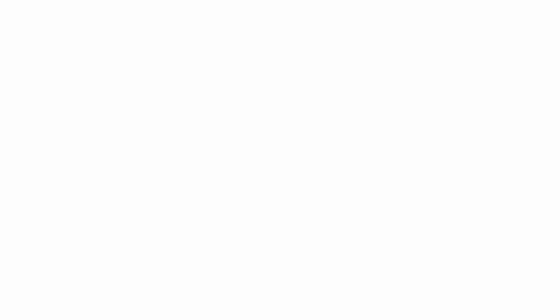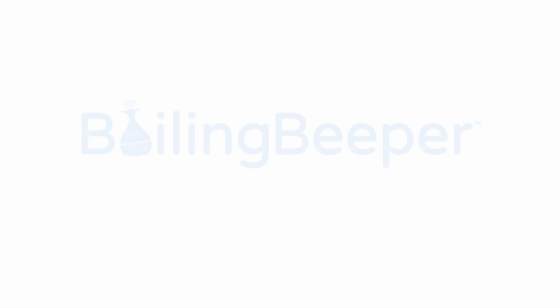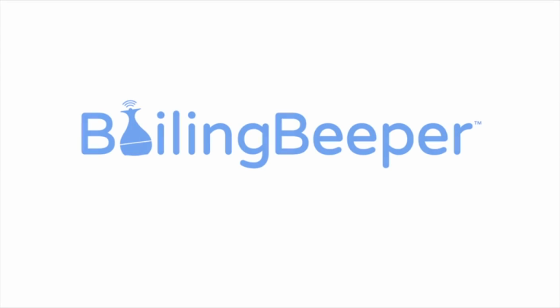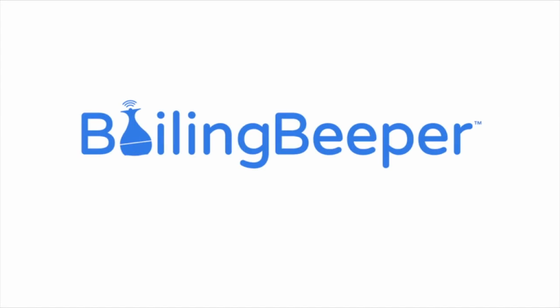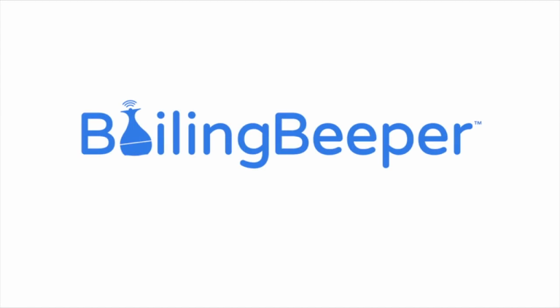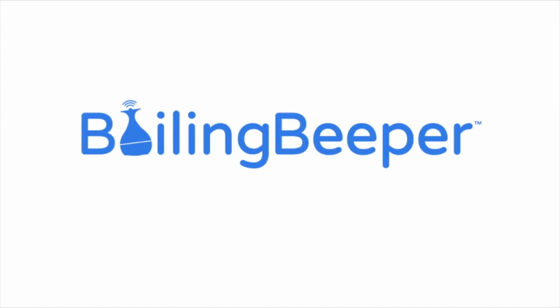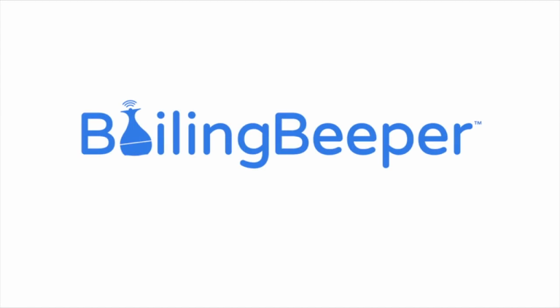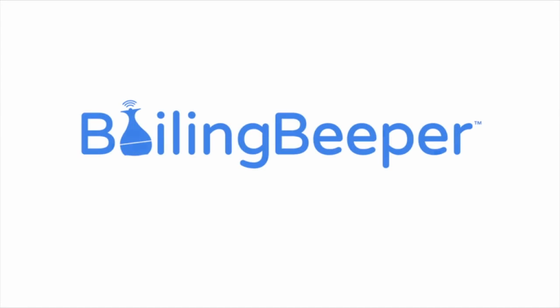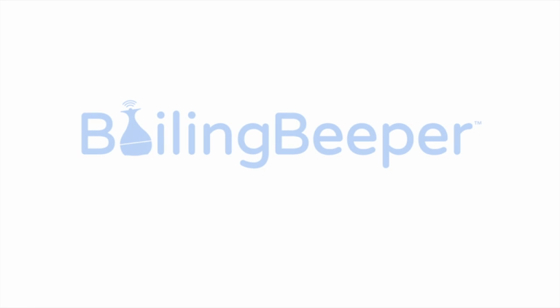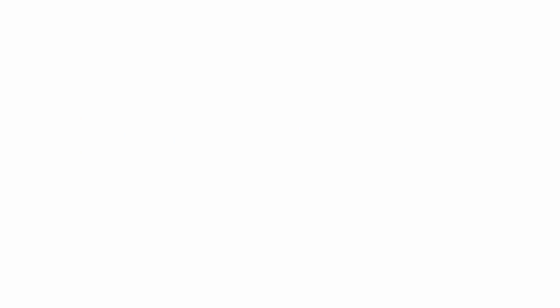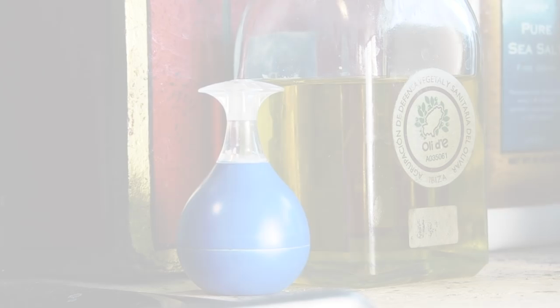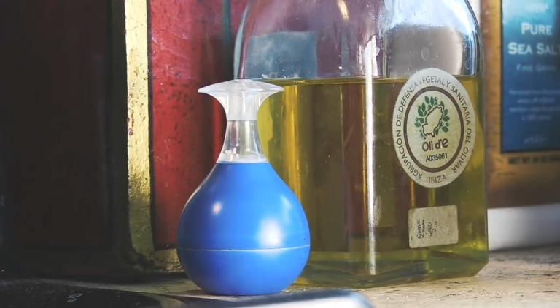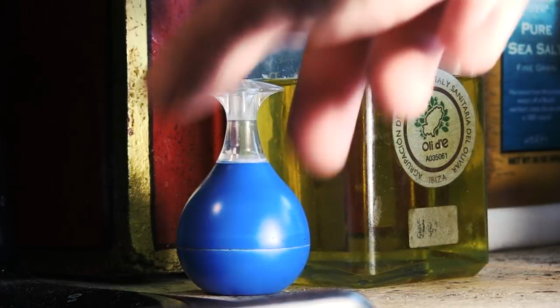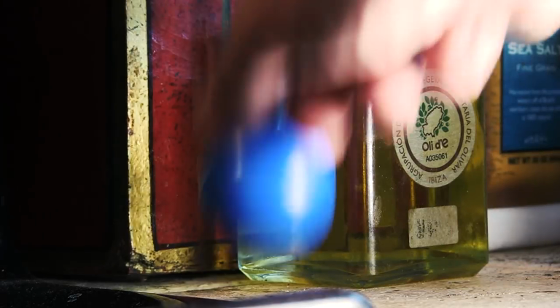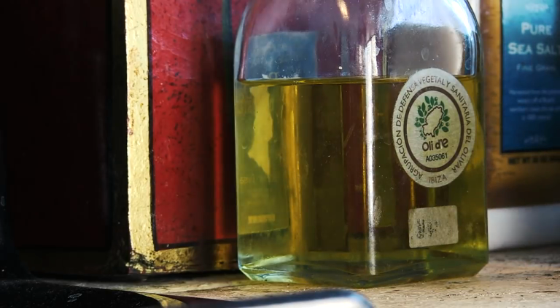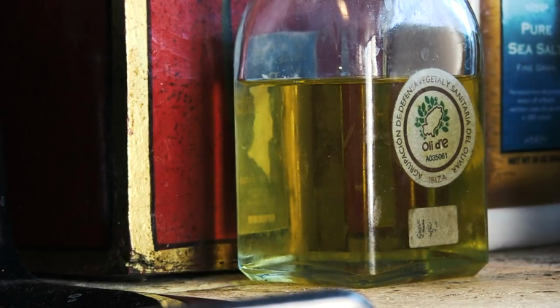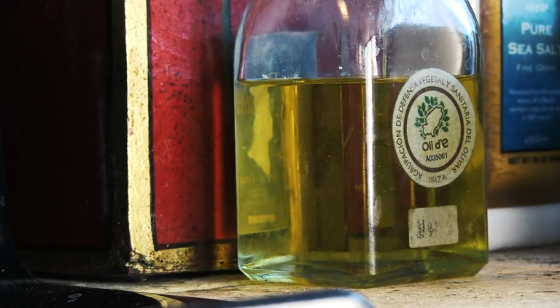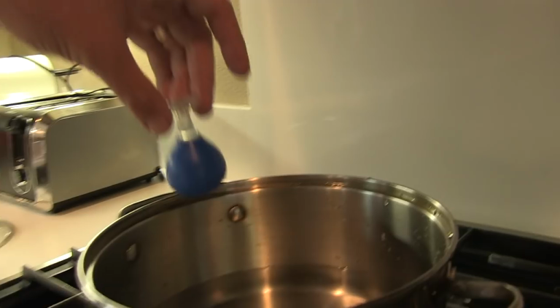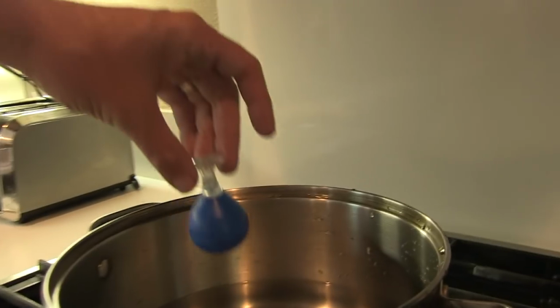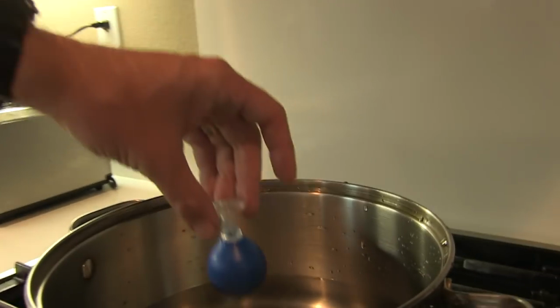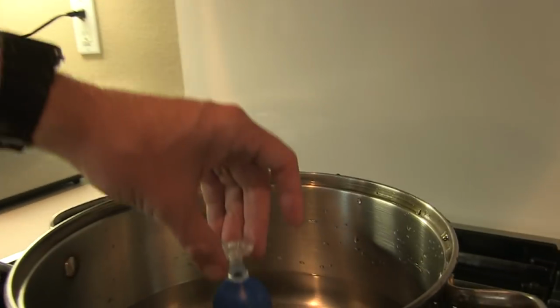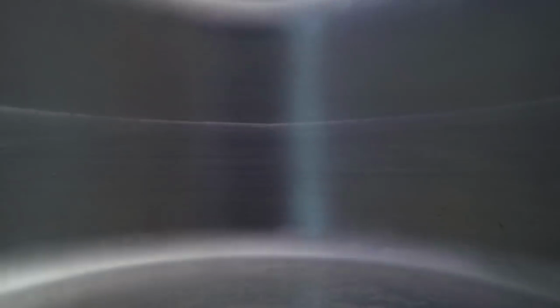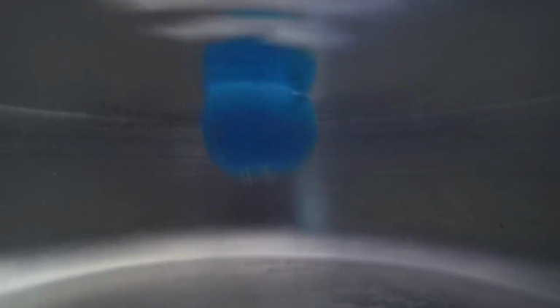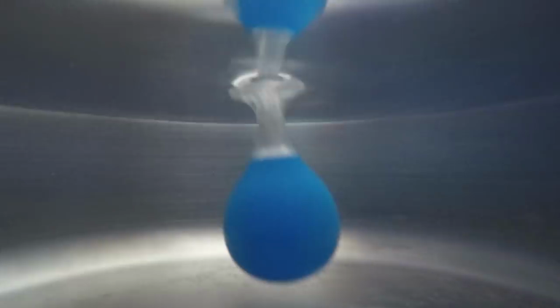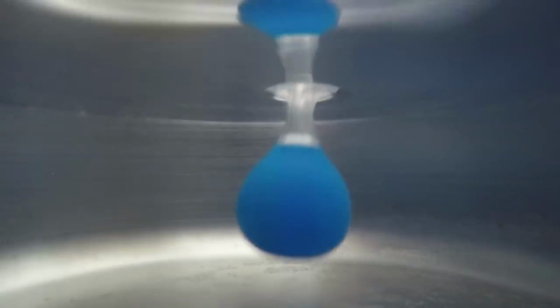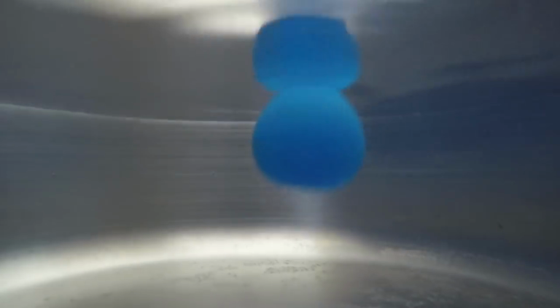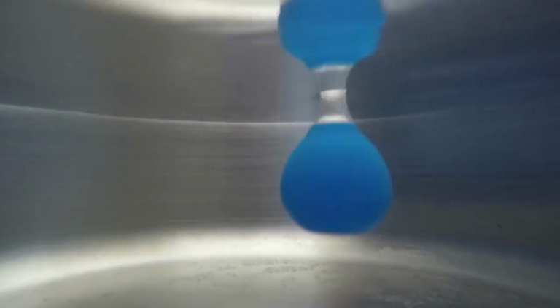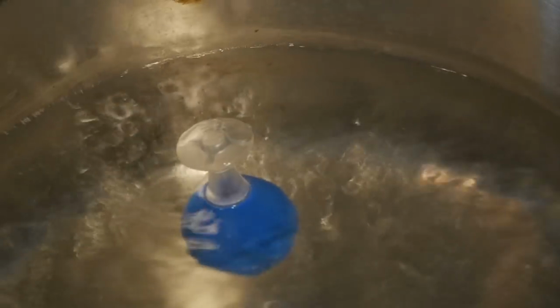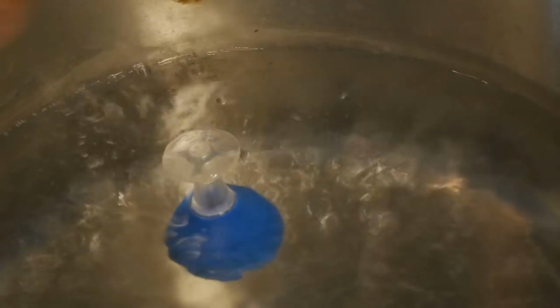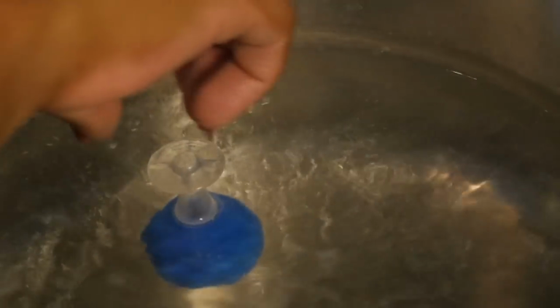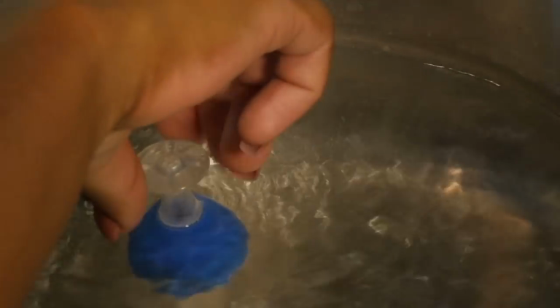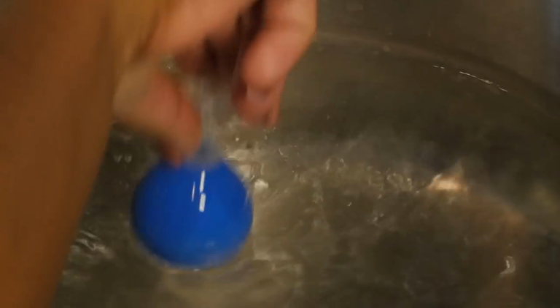The solution? Boiling Beeper. It floats in the pot and beeps when it's hot.